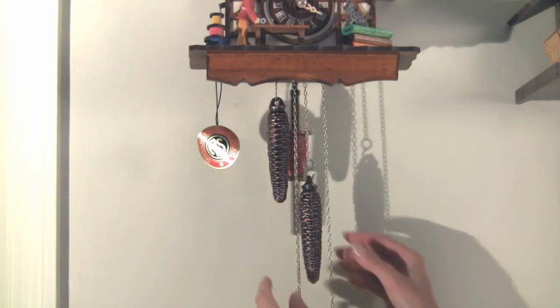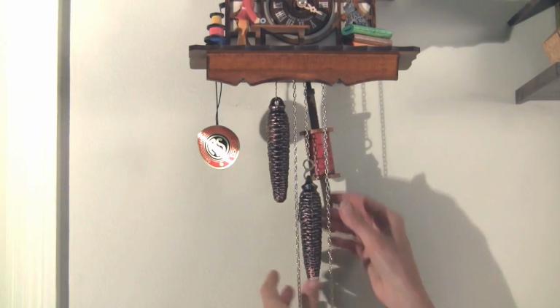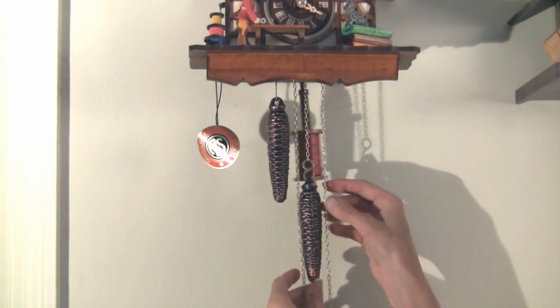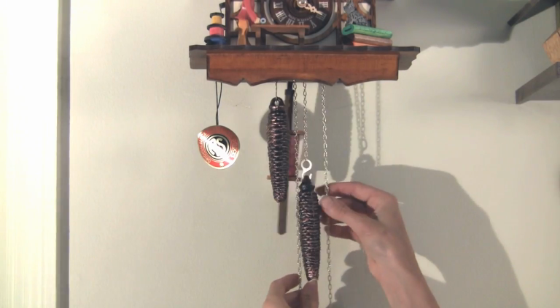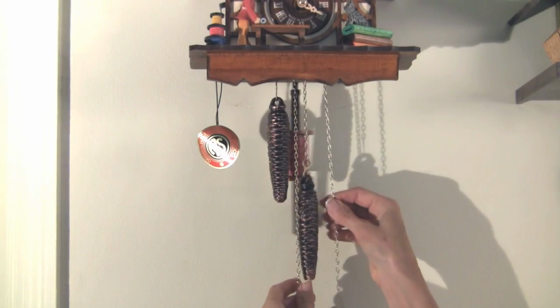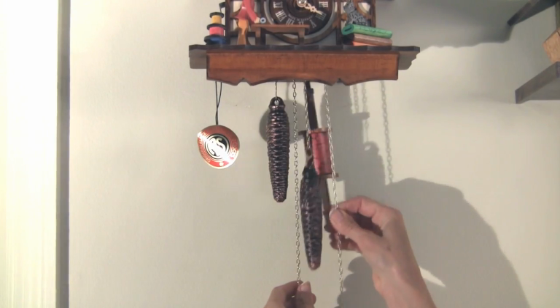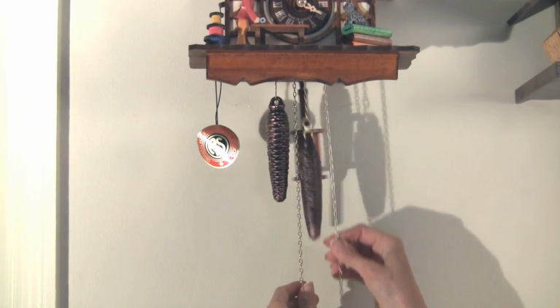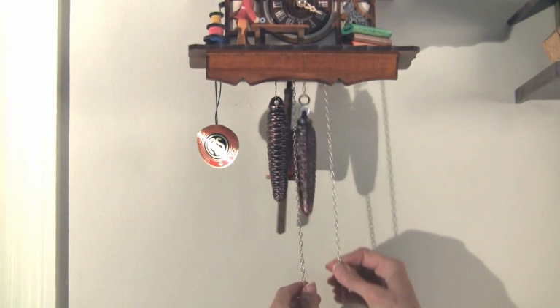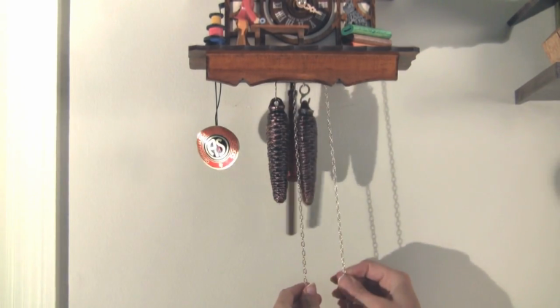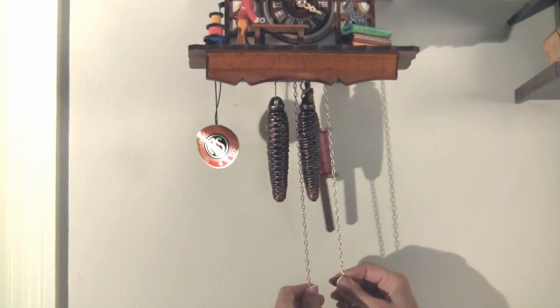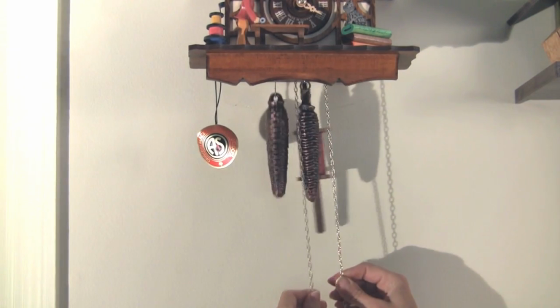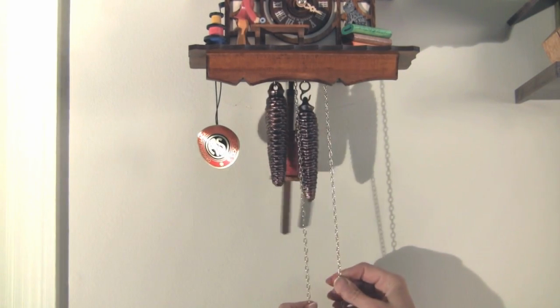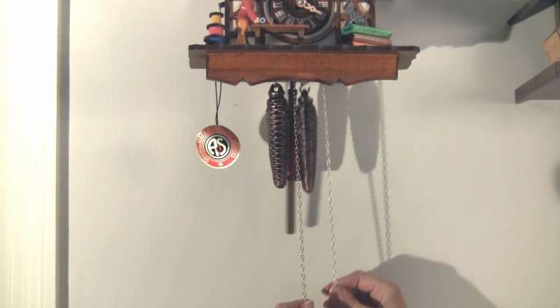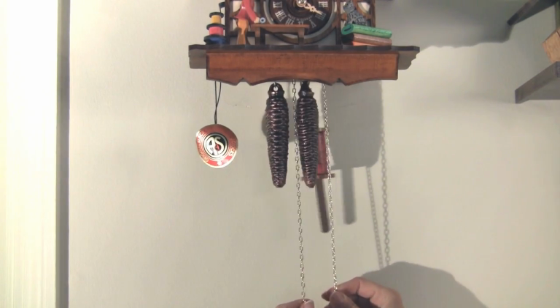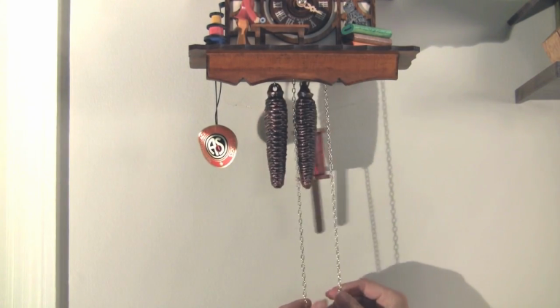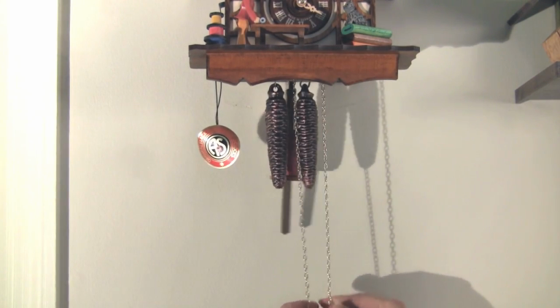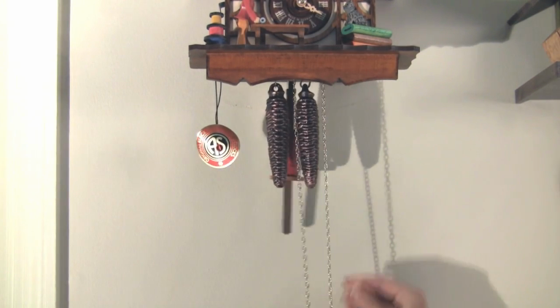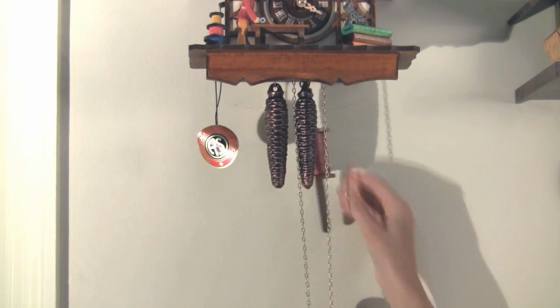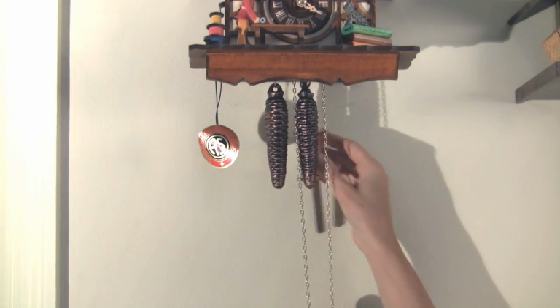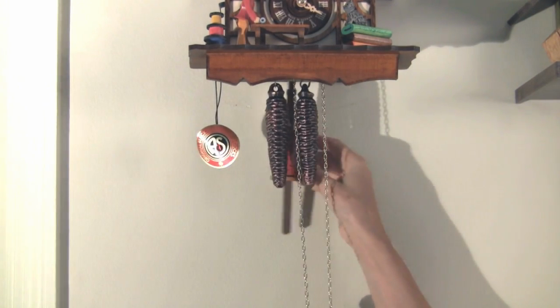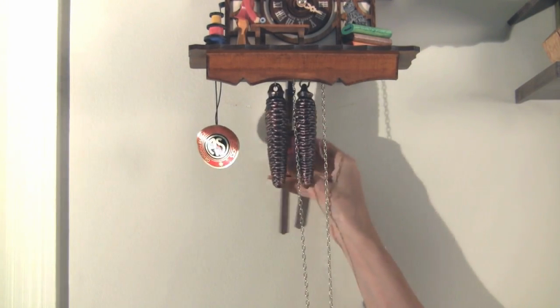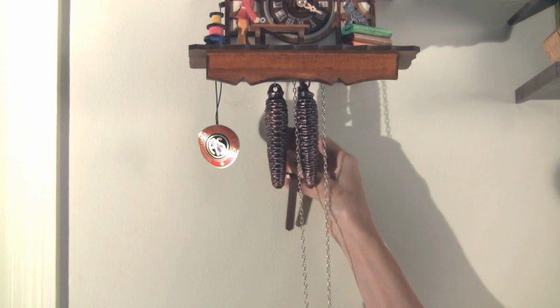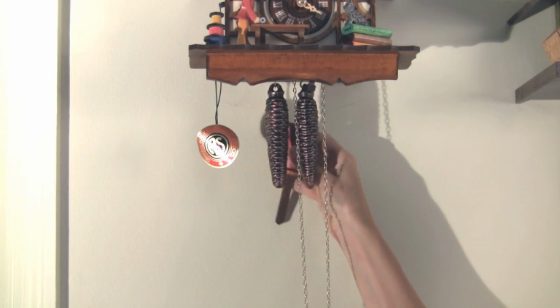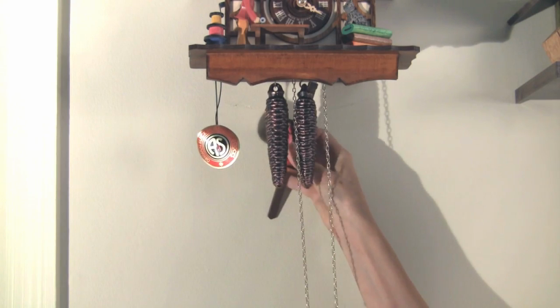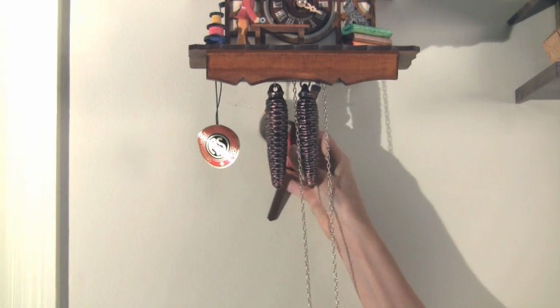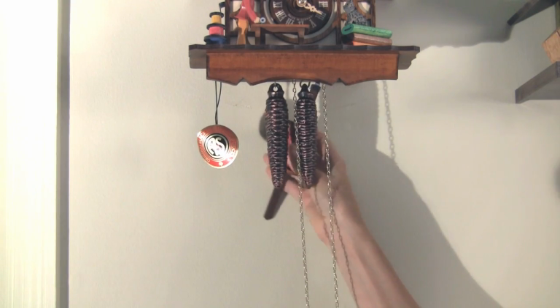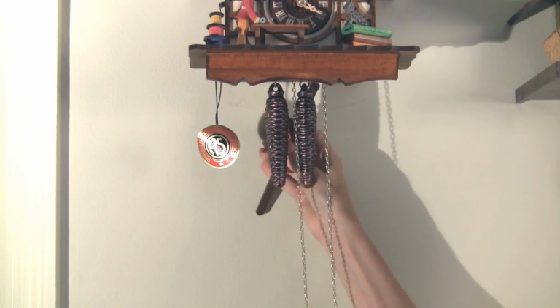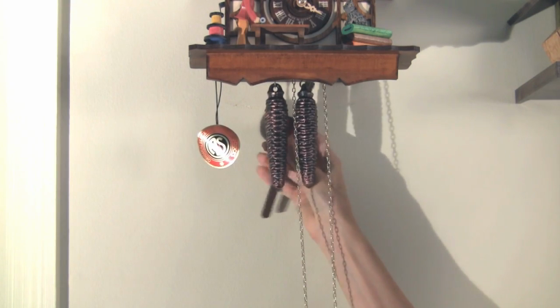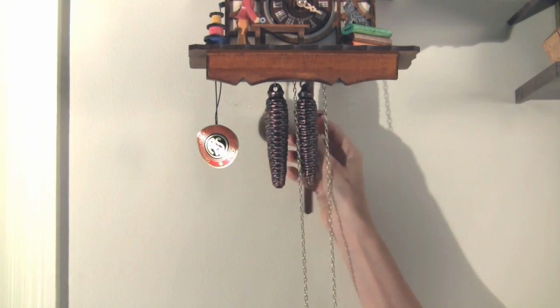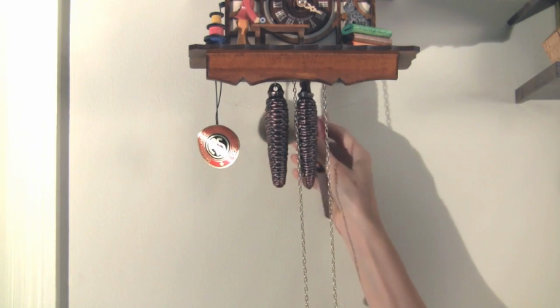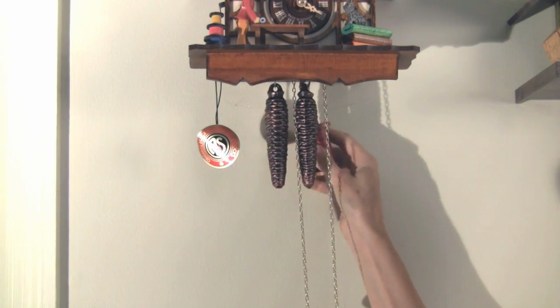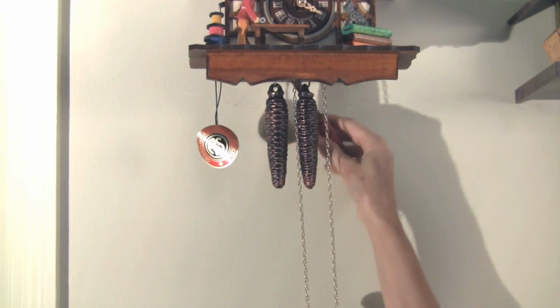To prepare your clock for shipping, you want to pull the weights up to the top and remove the pendulum and the weights.